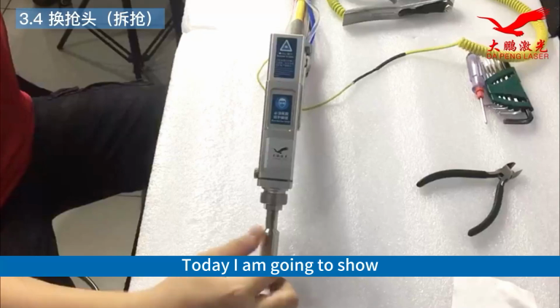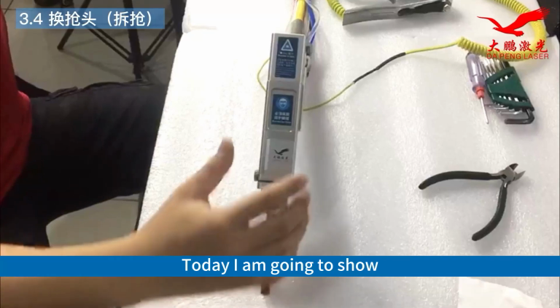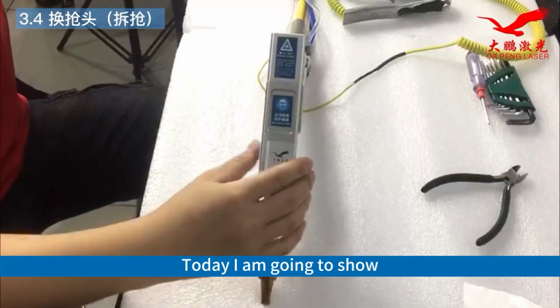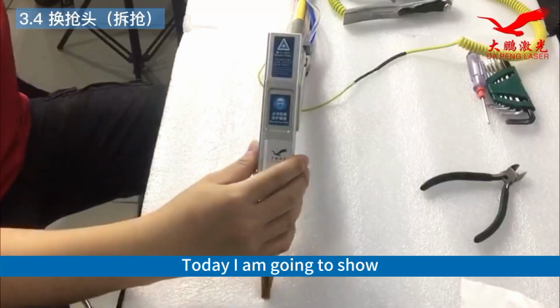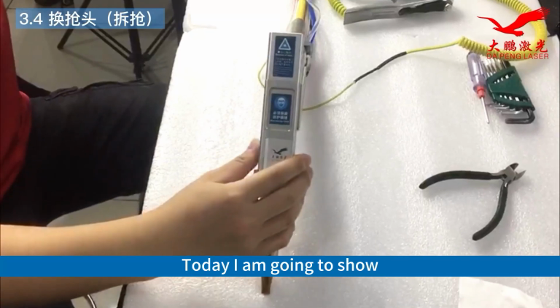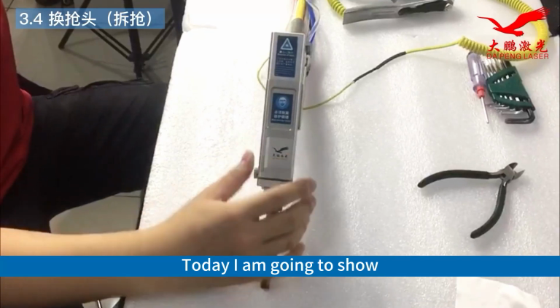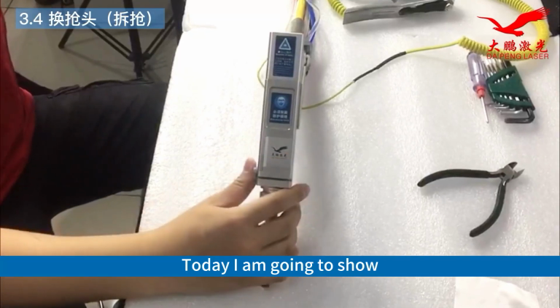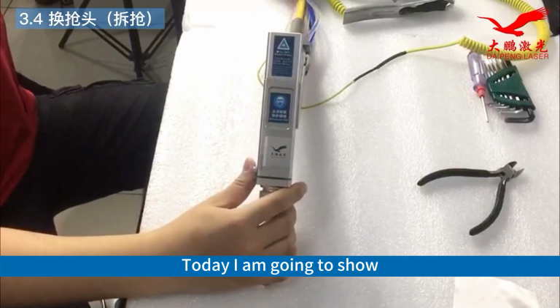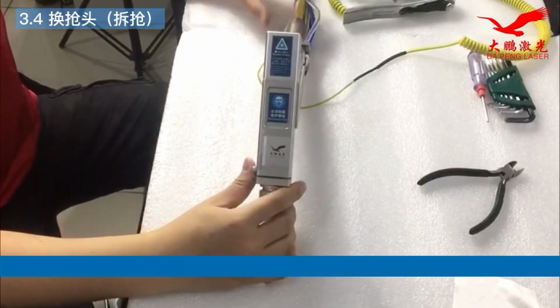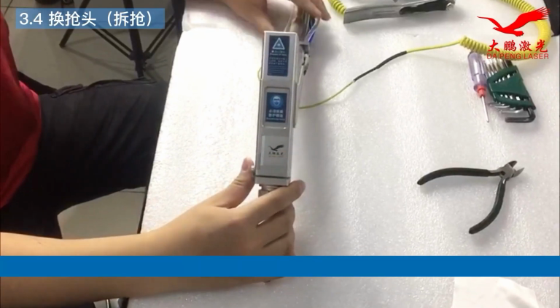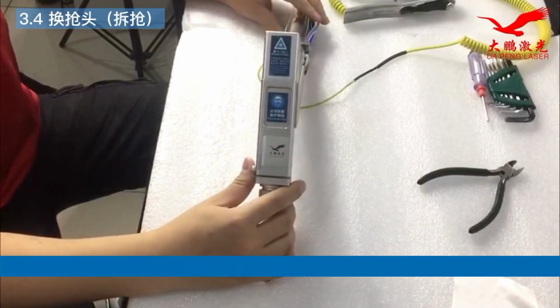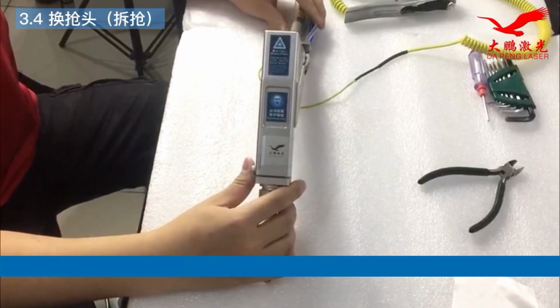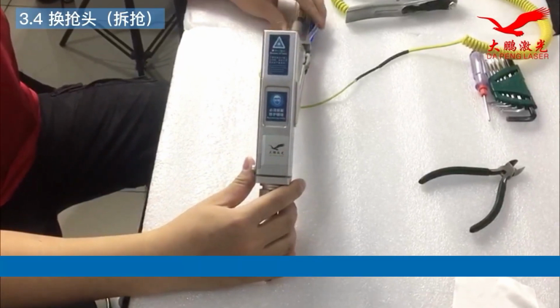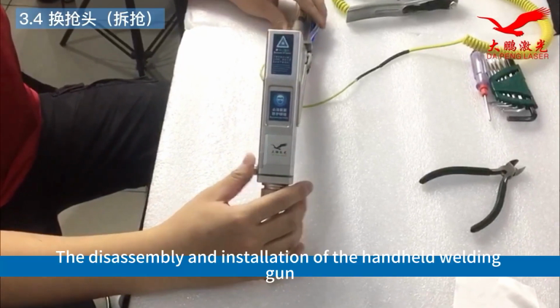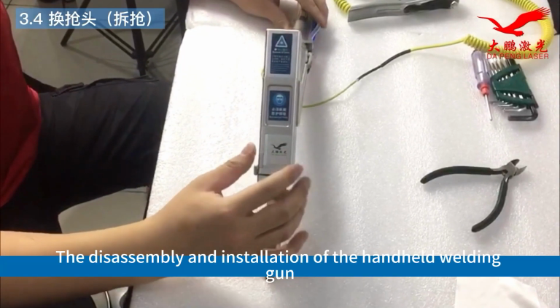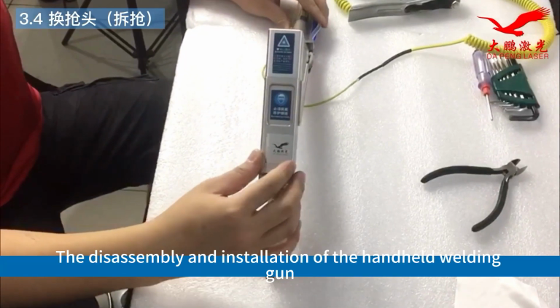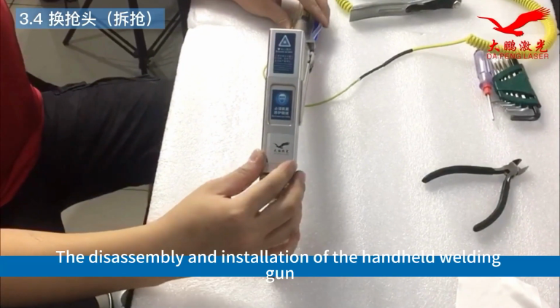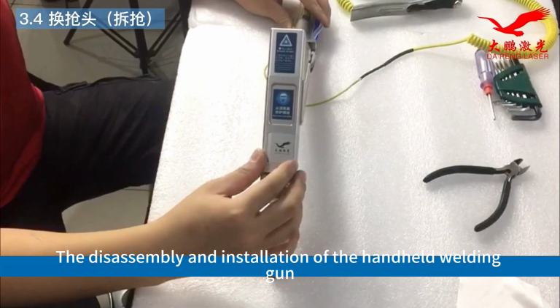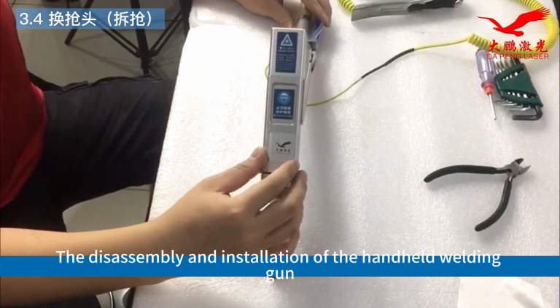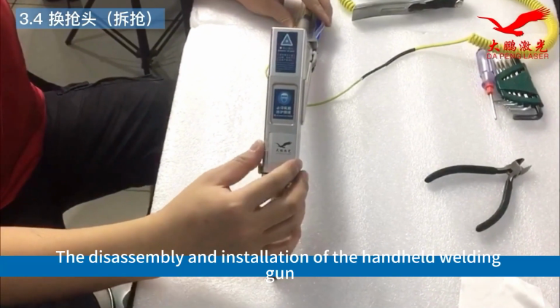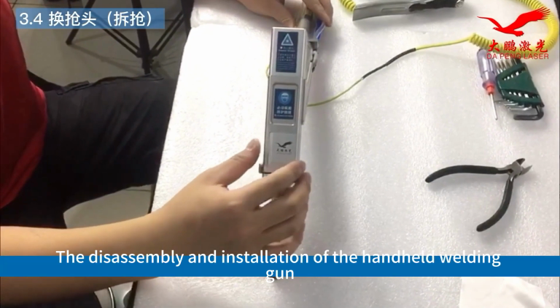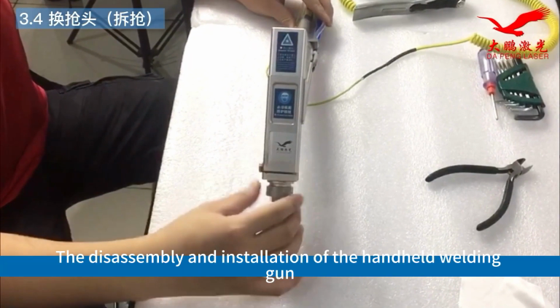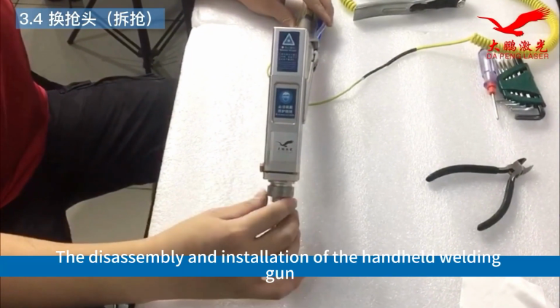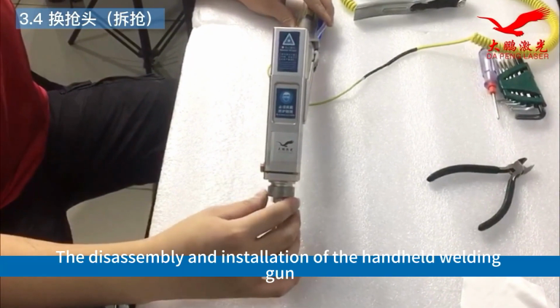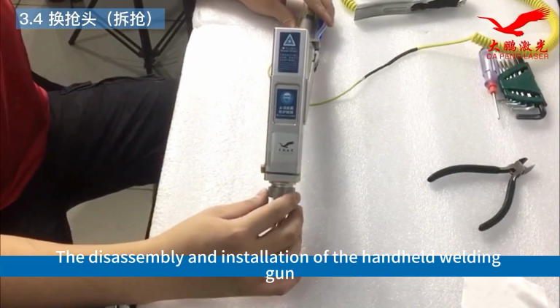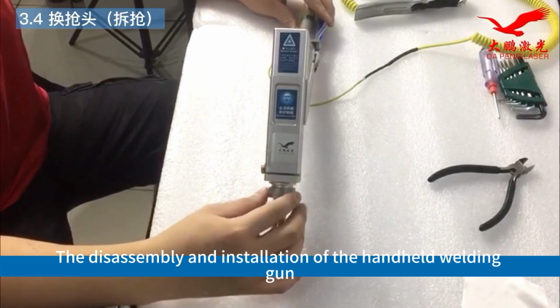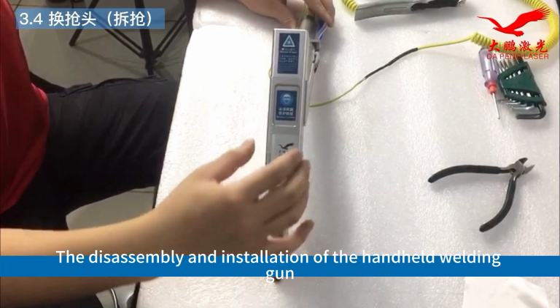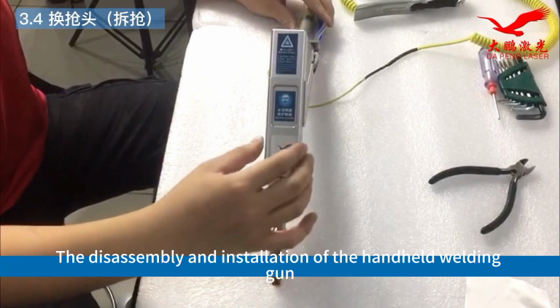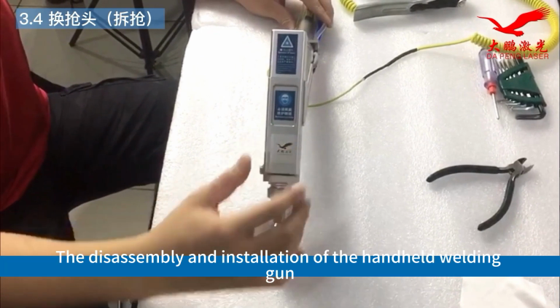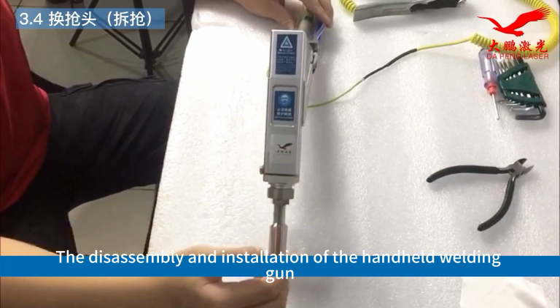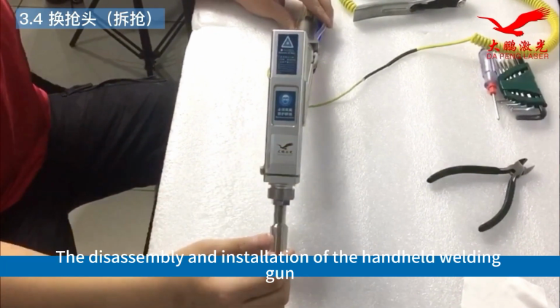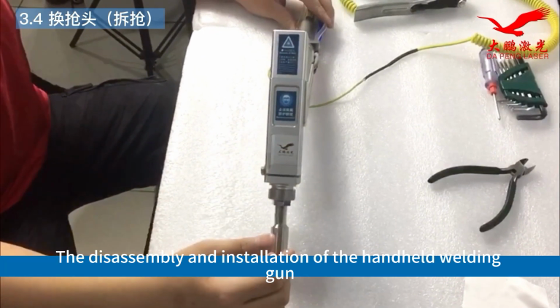Today I am going to show the disassembly and installation of the handheld welding gun.